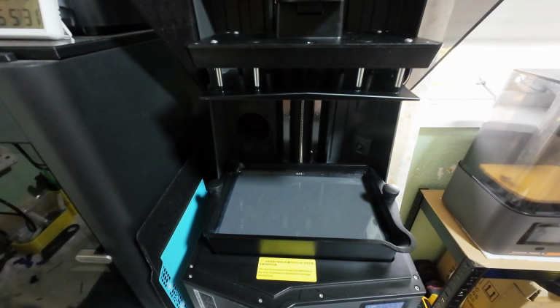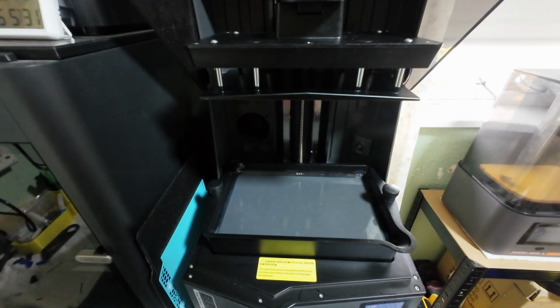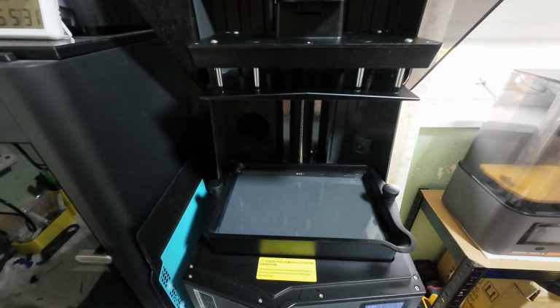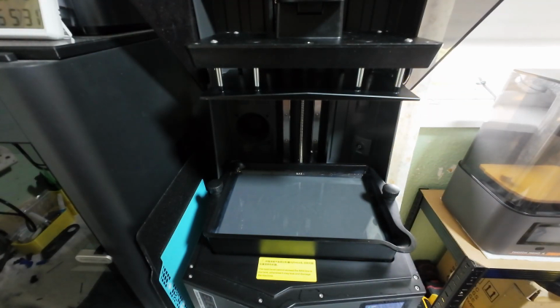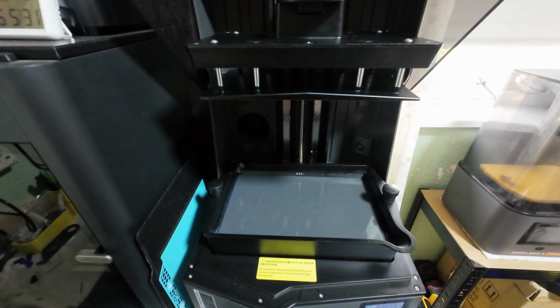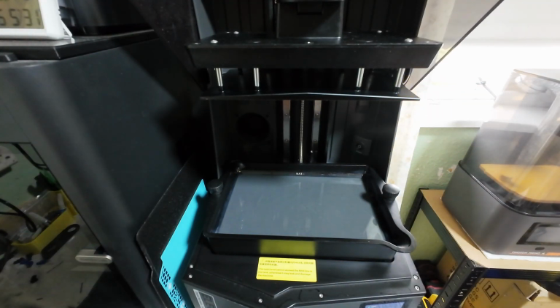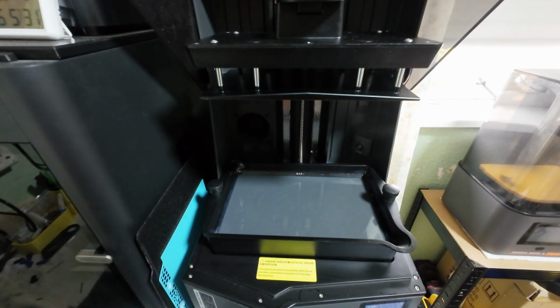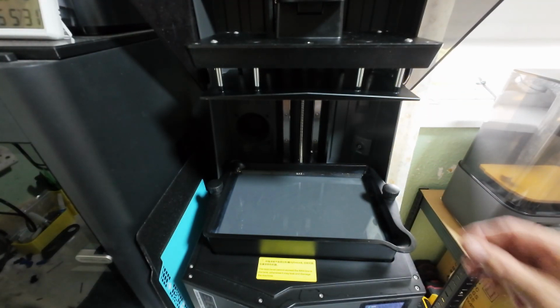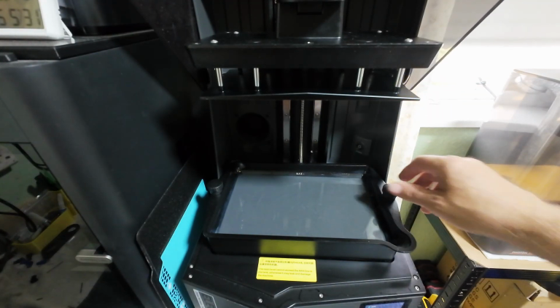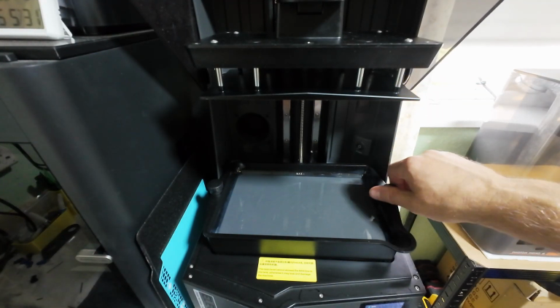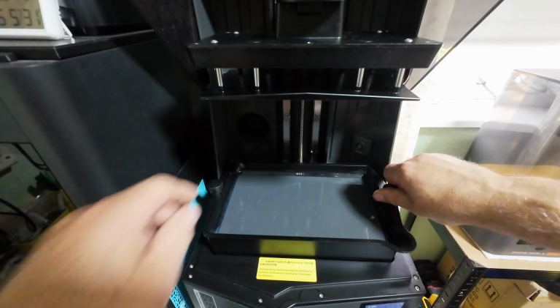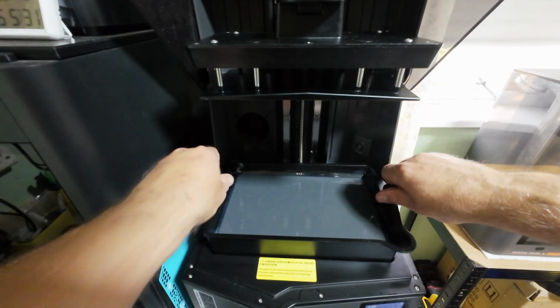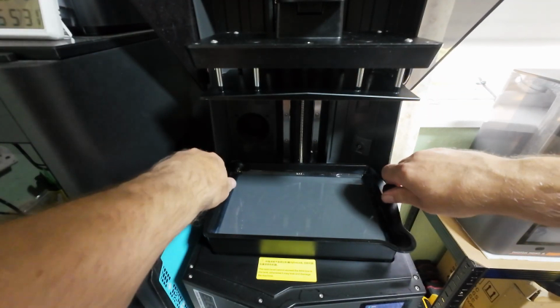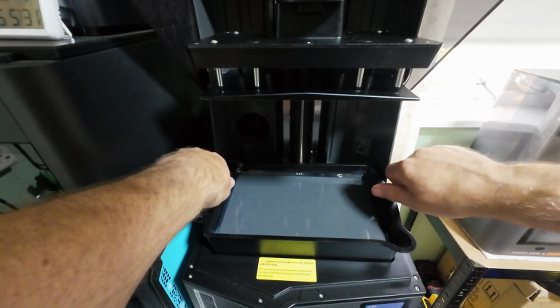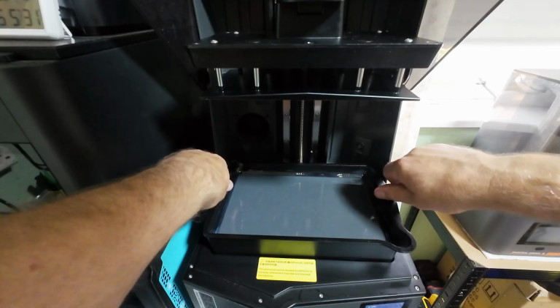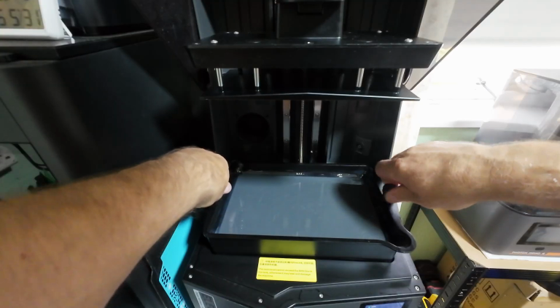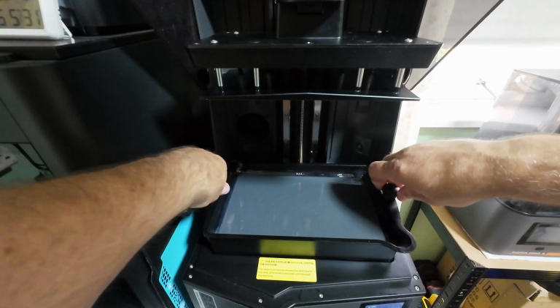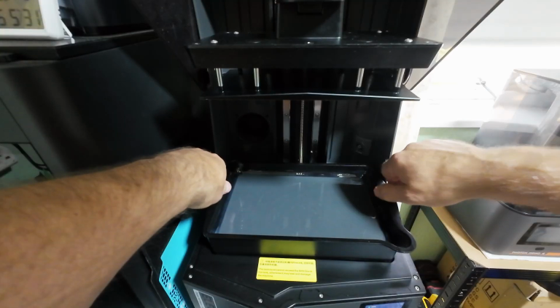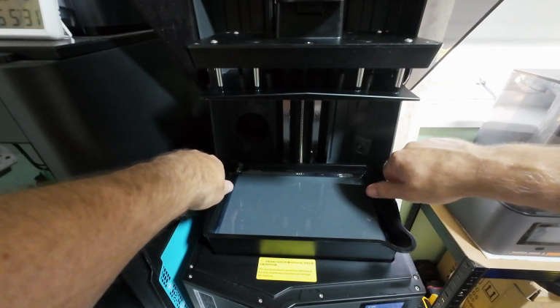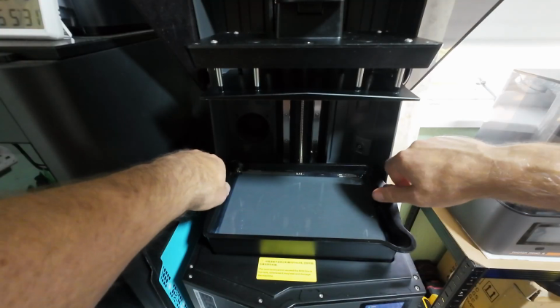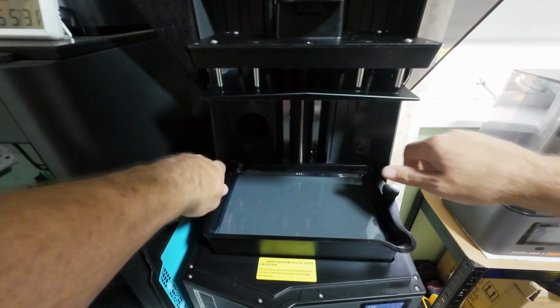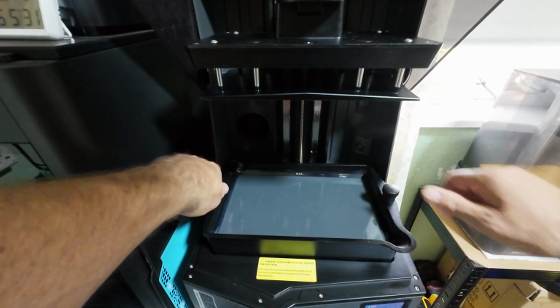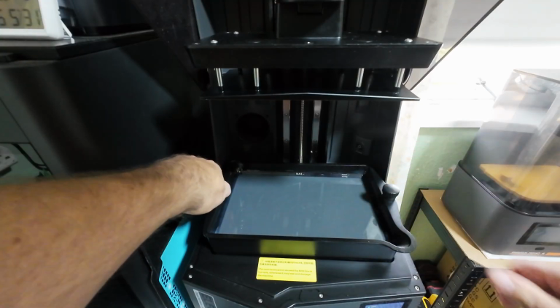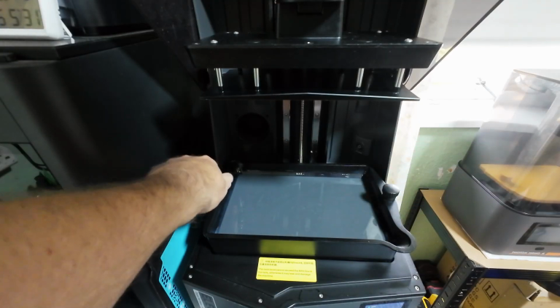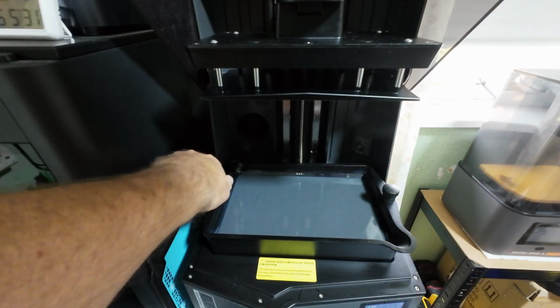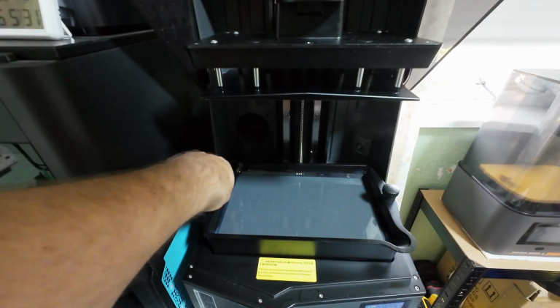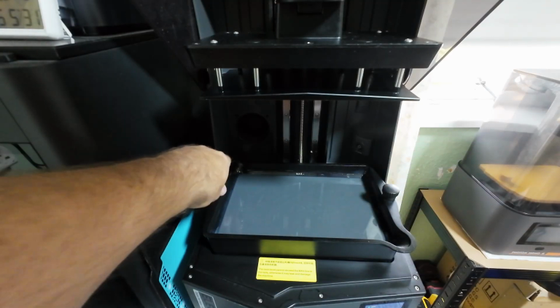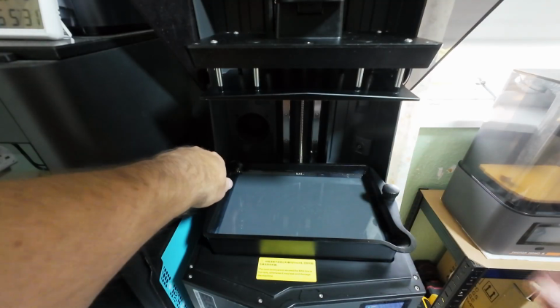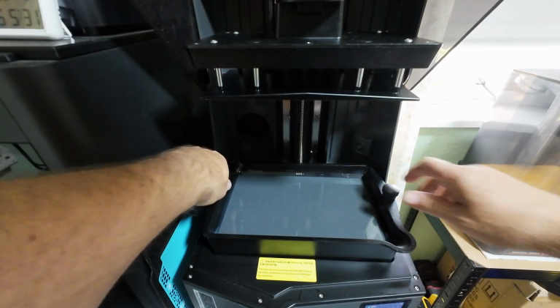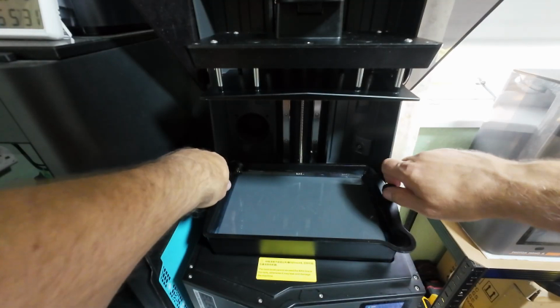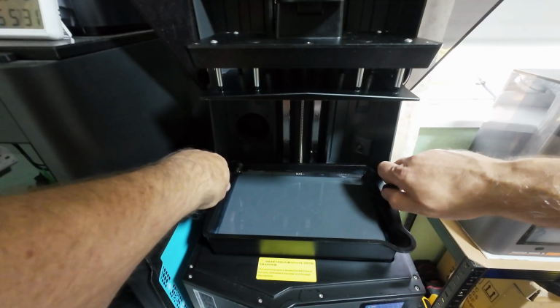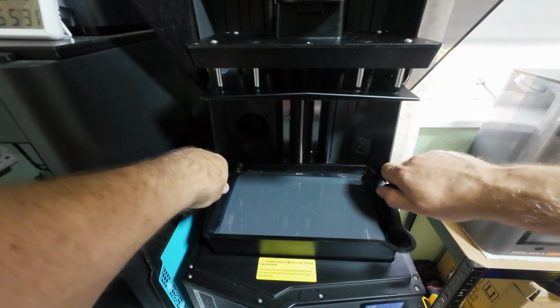Right, we'll close the lid now and we'll send the file to the printer and see what happens.